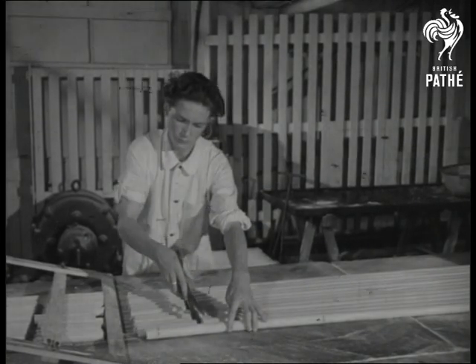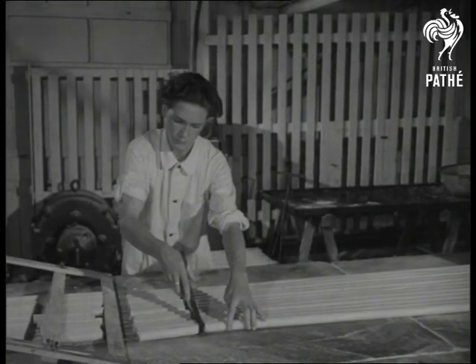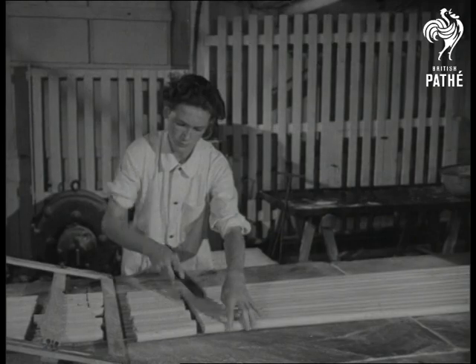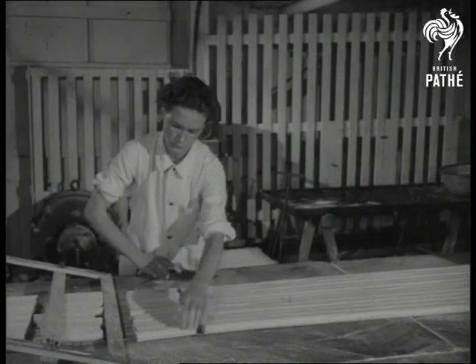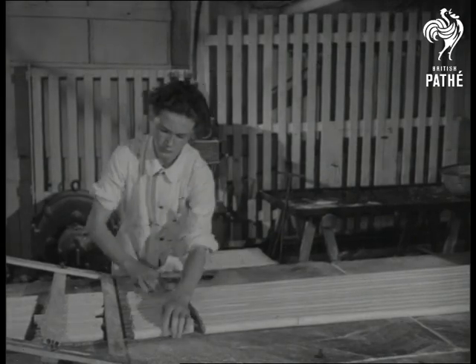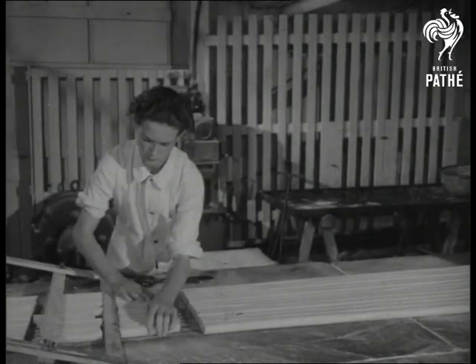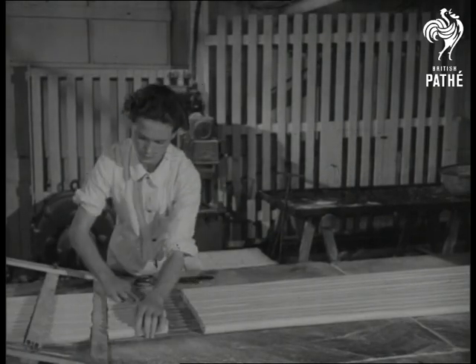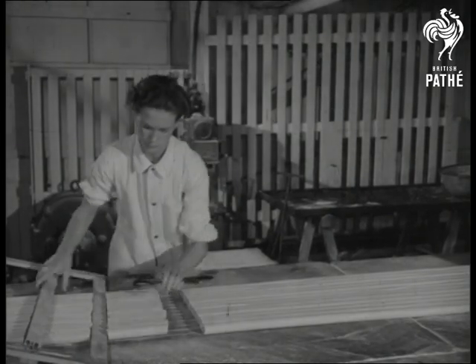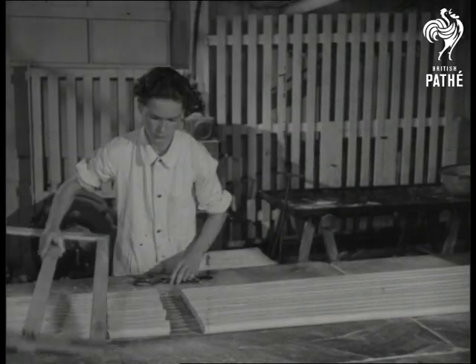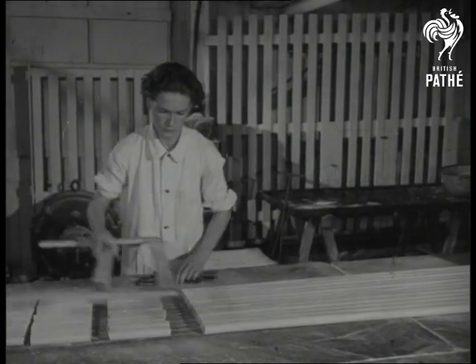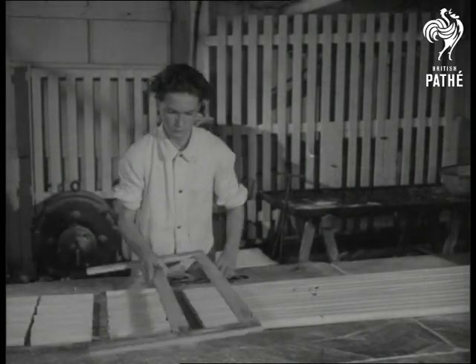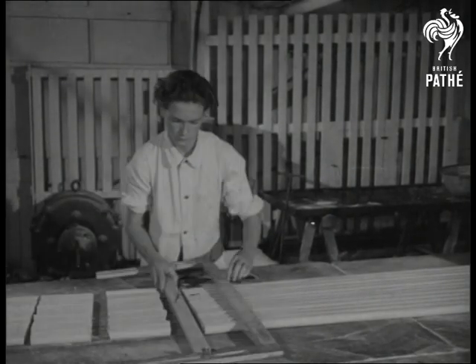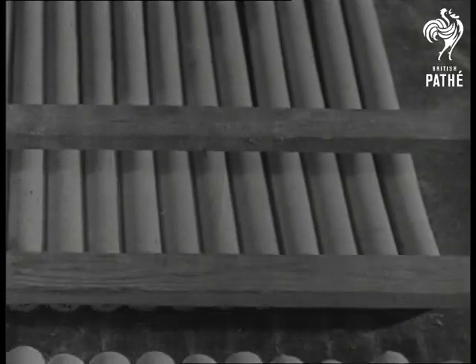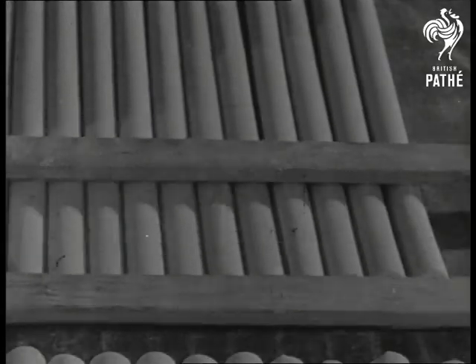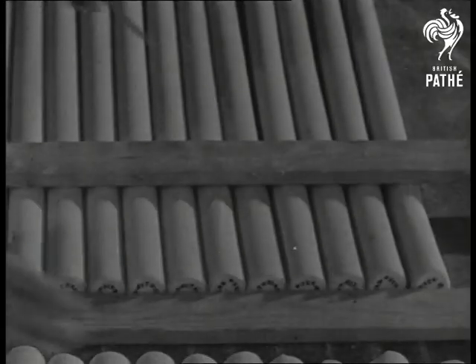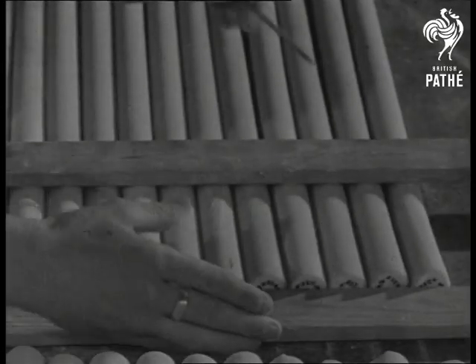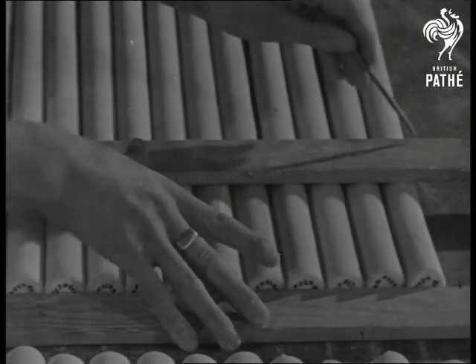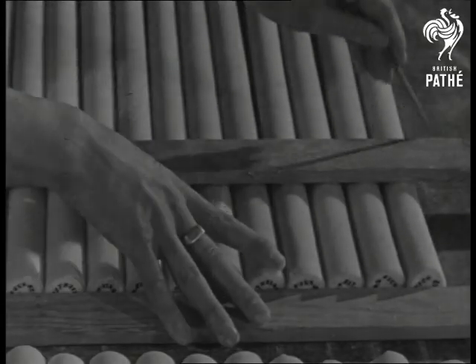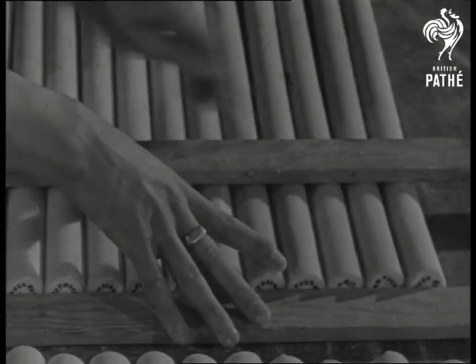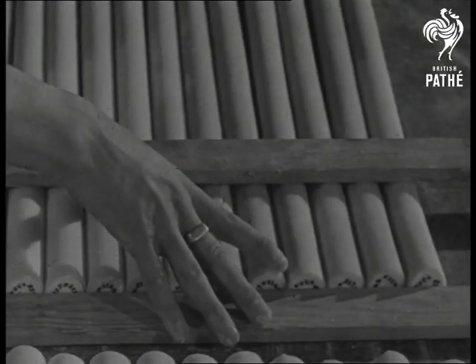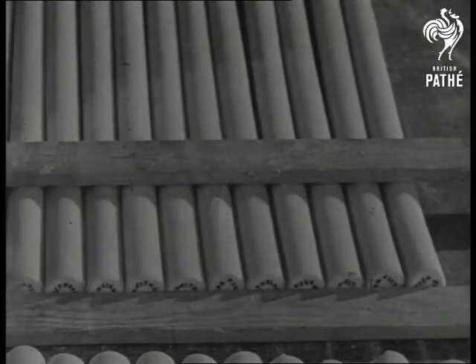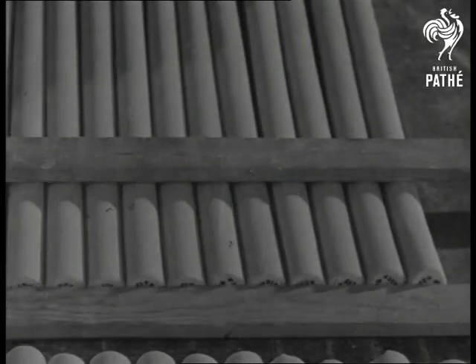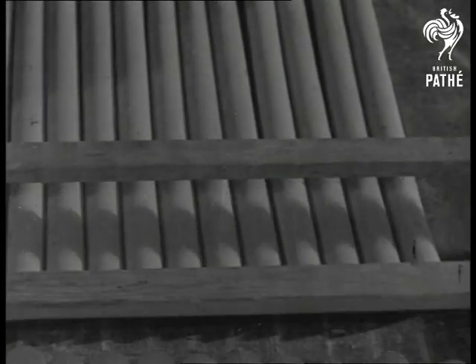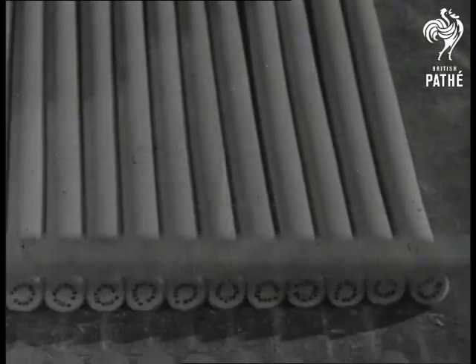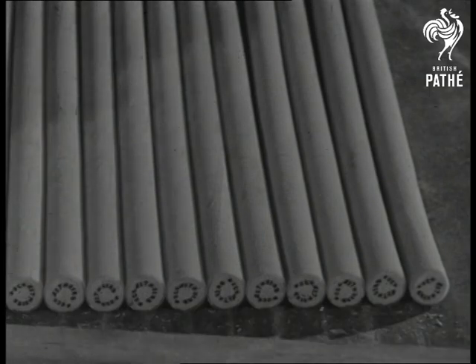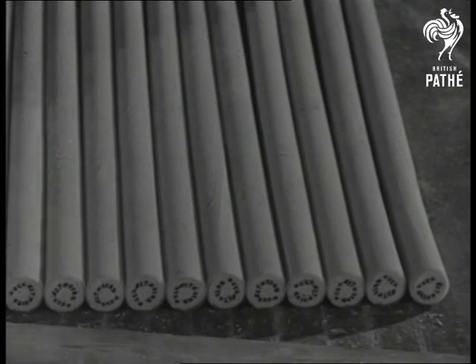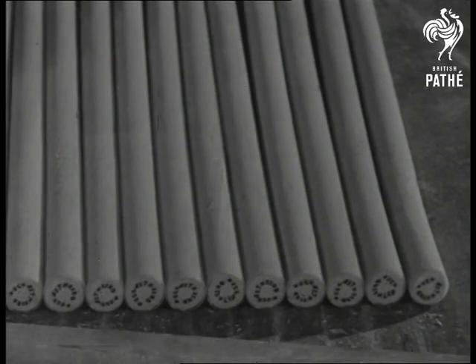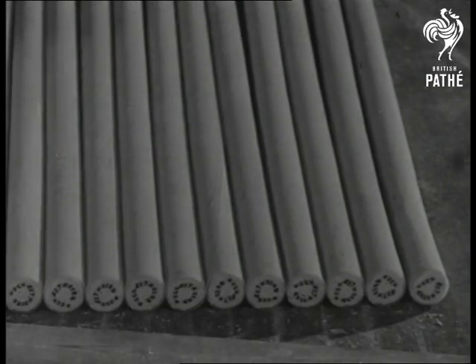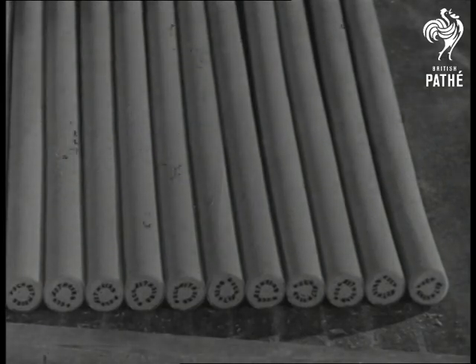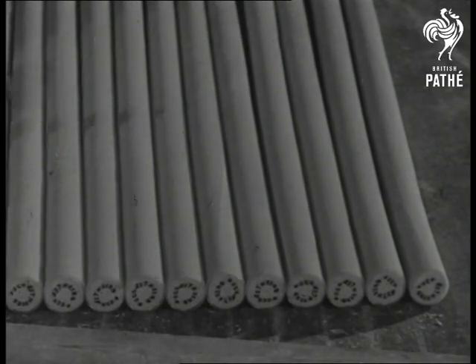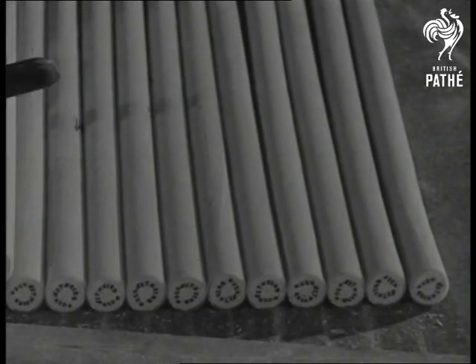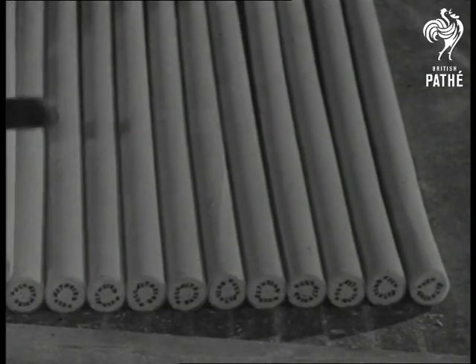966 inch lengths of rock. And all the way through, a message spelling paradise to every kid. Brighton Rock.